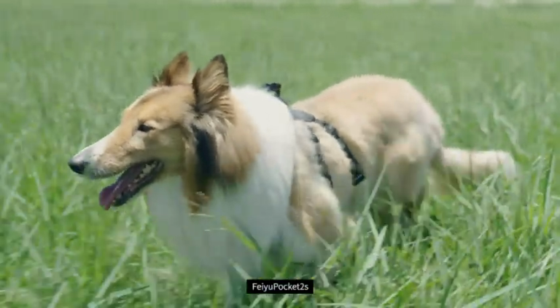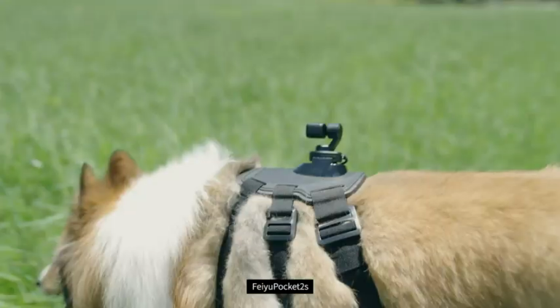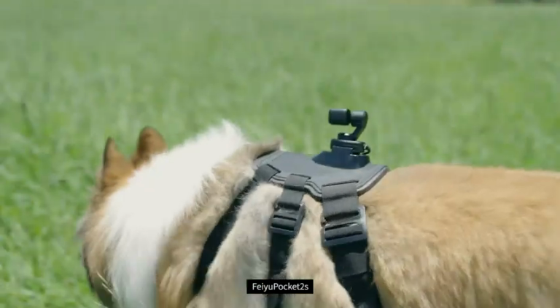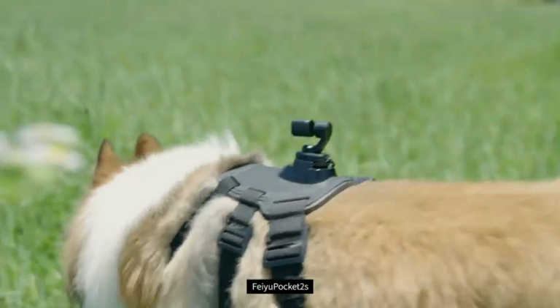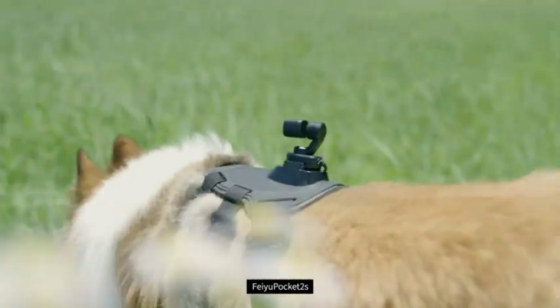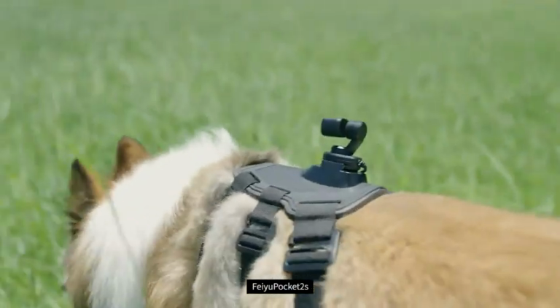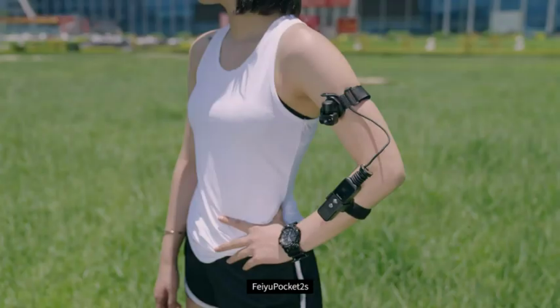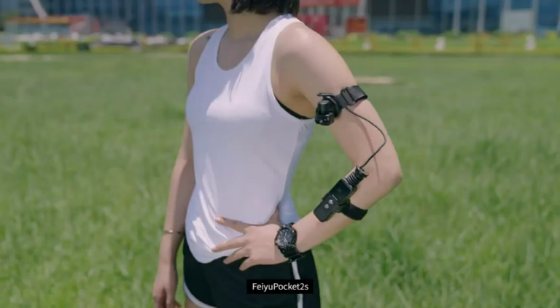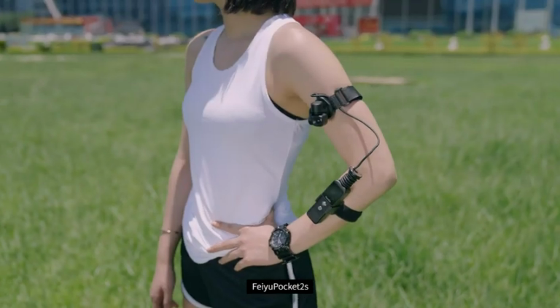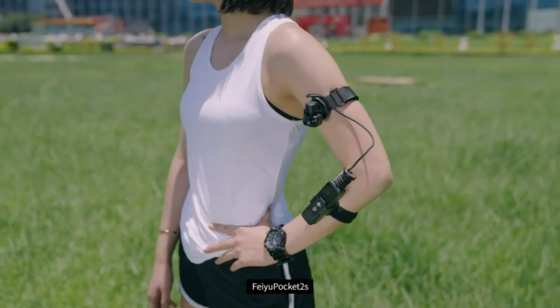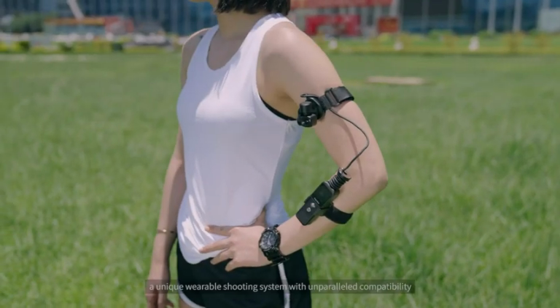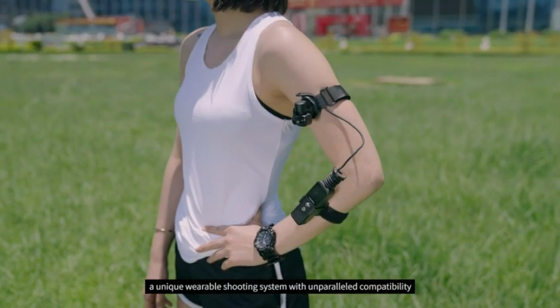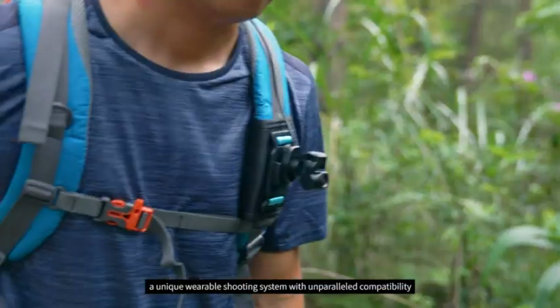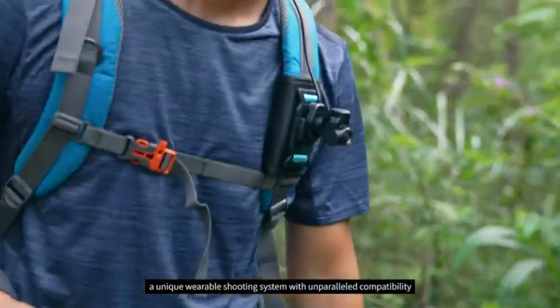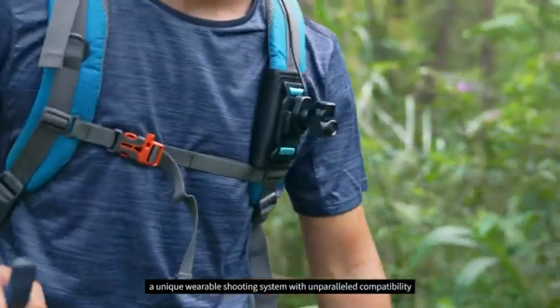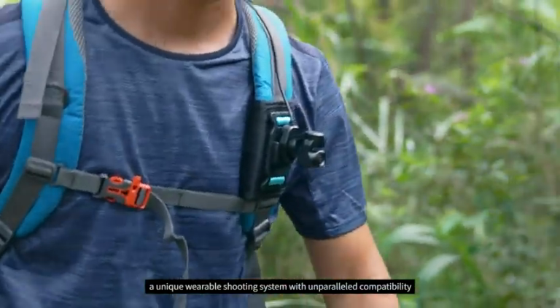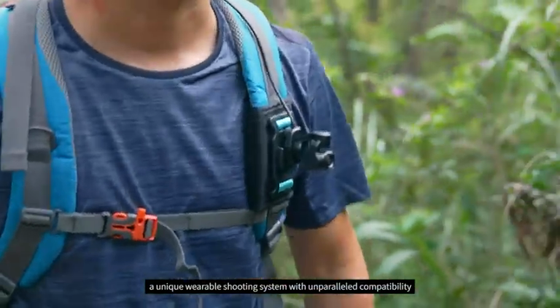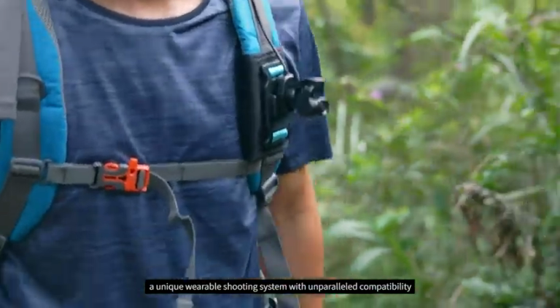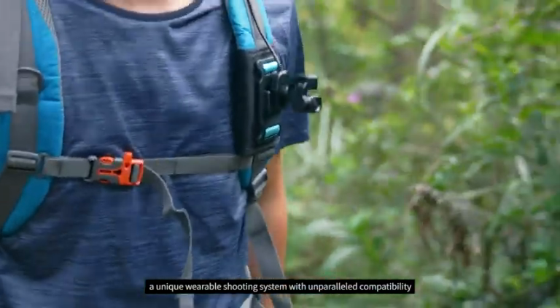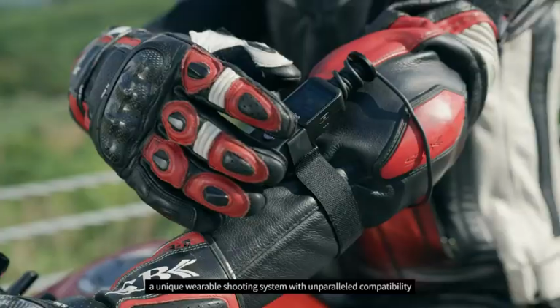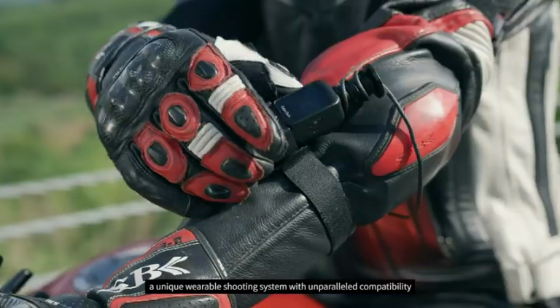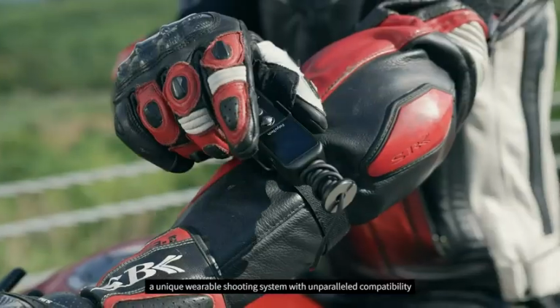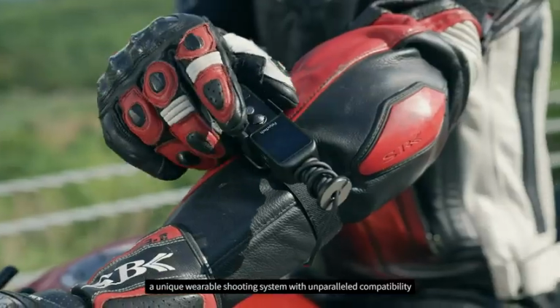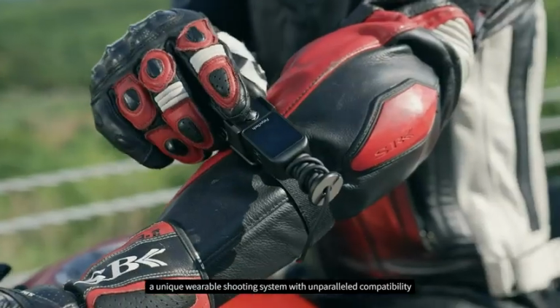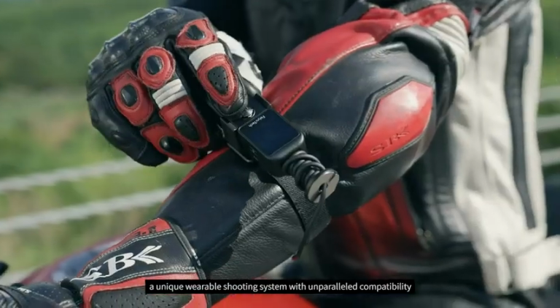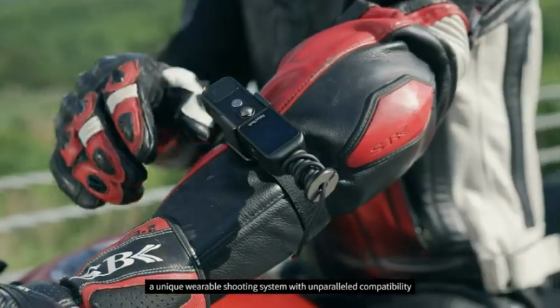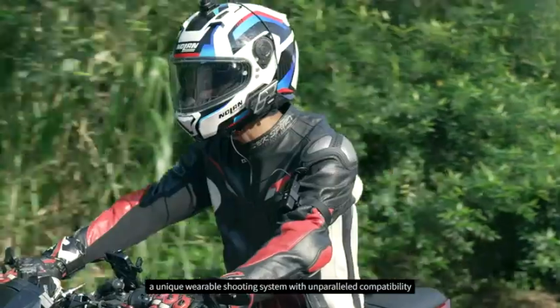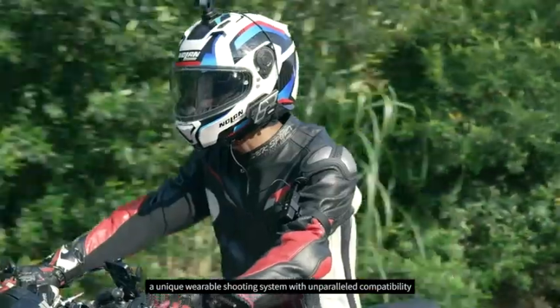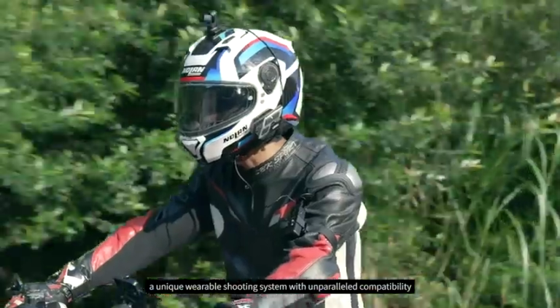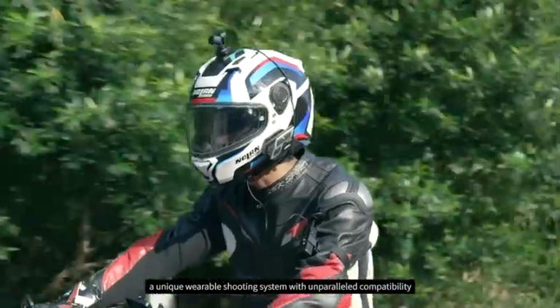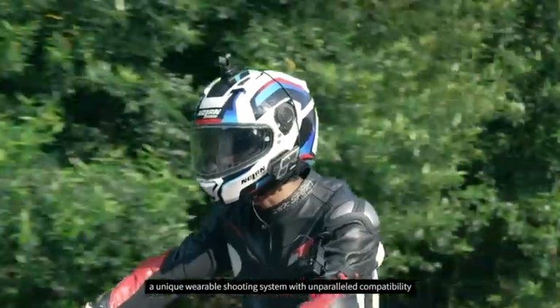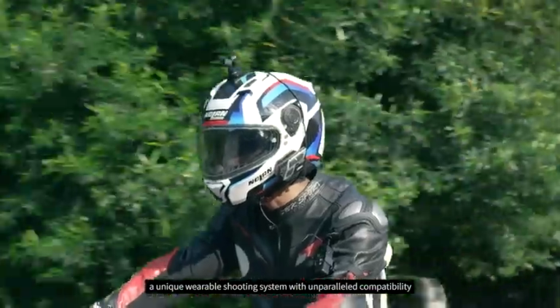Feiyu Pocket 2S — a unique wearable shooting system with unparalleled capability, giving you access to another level of video production.